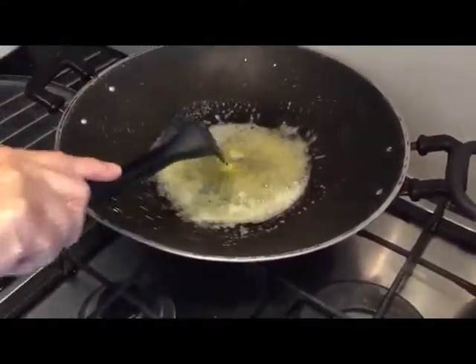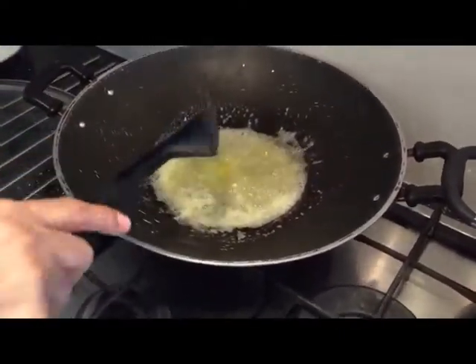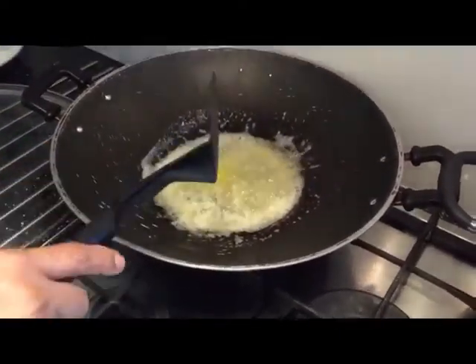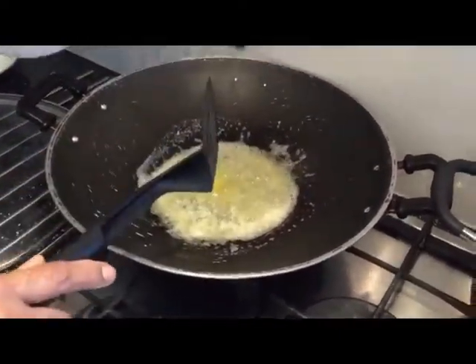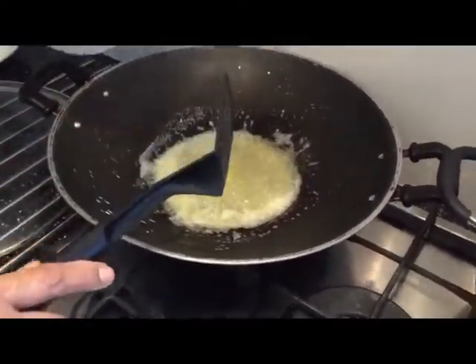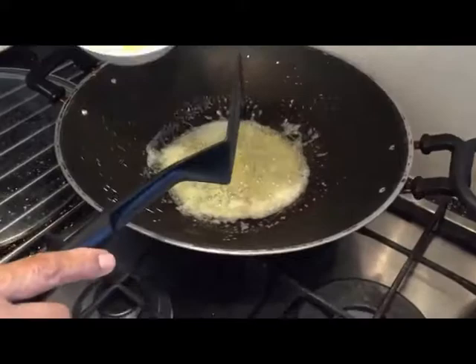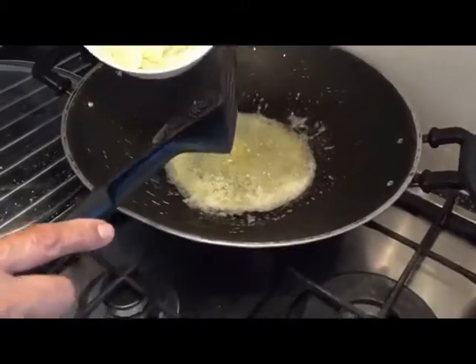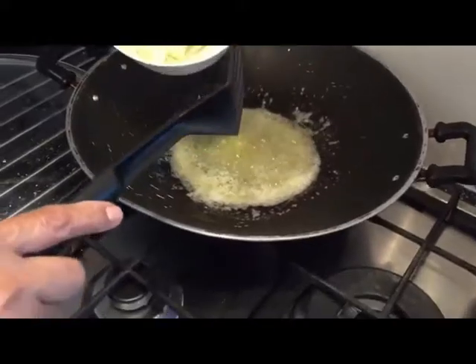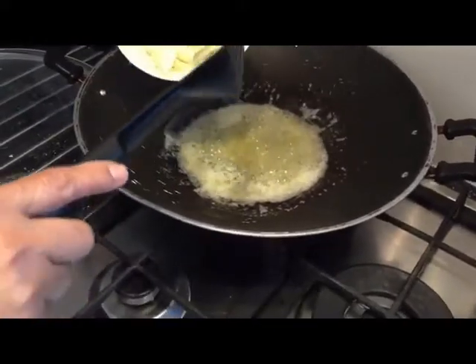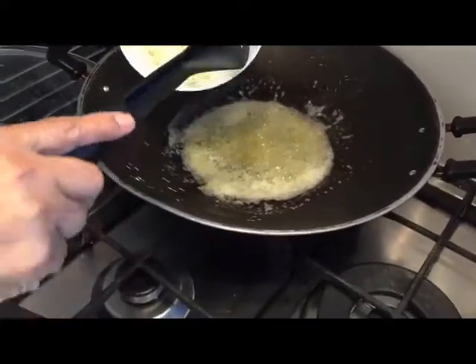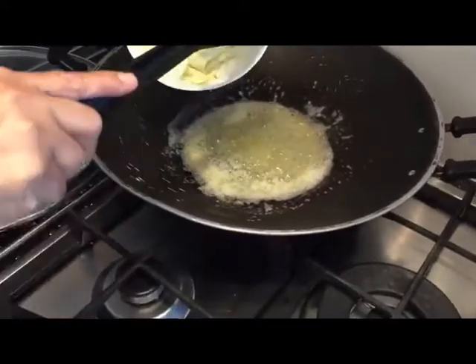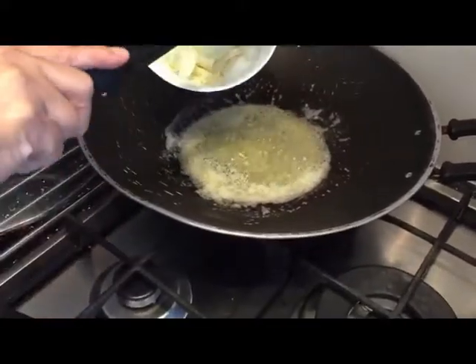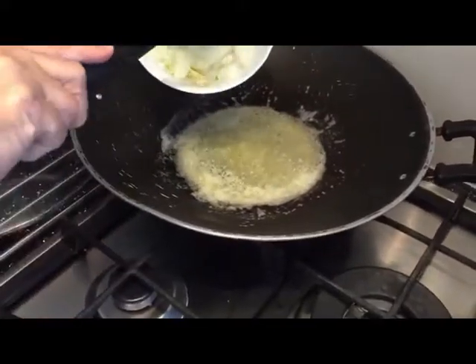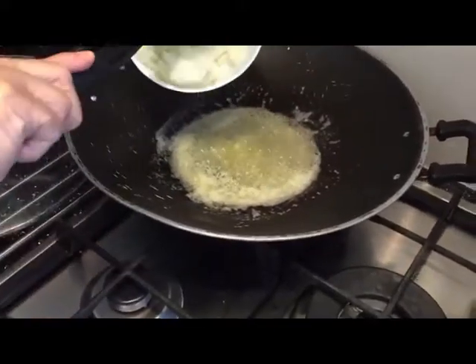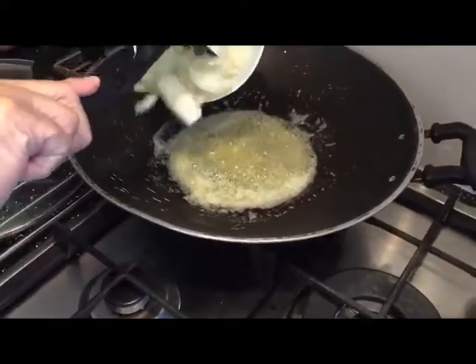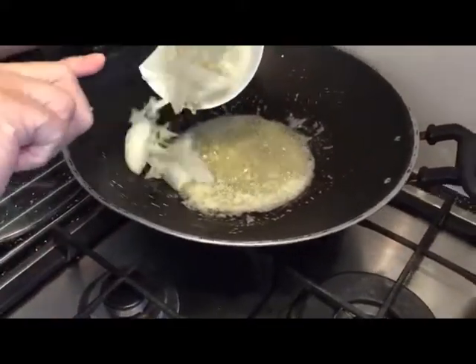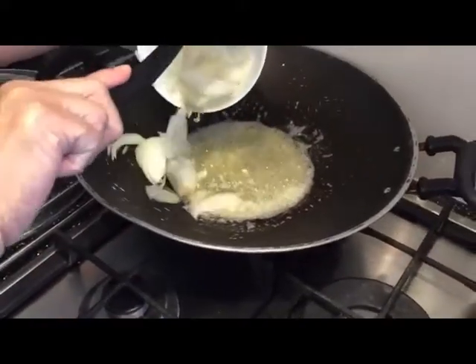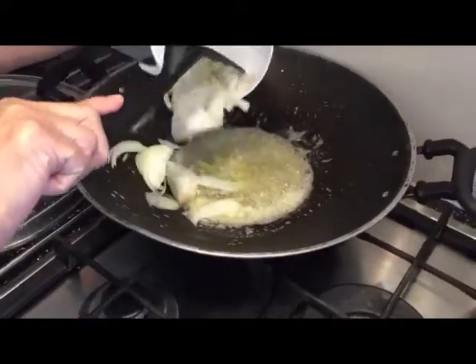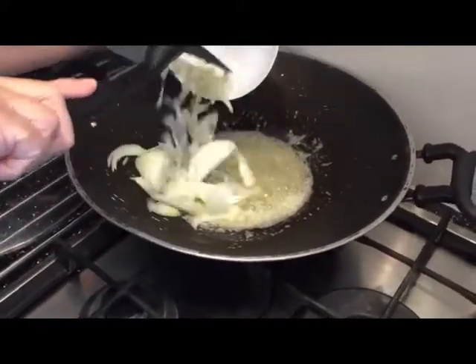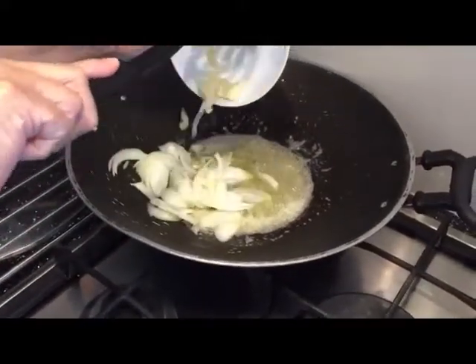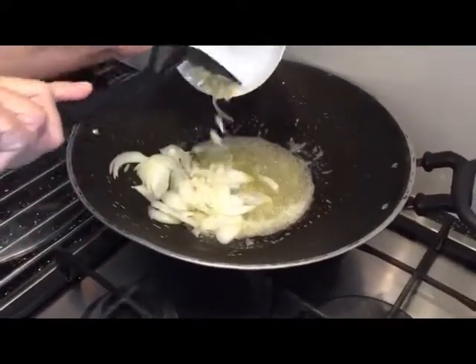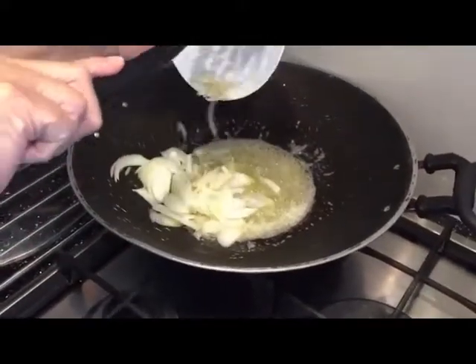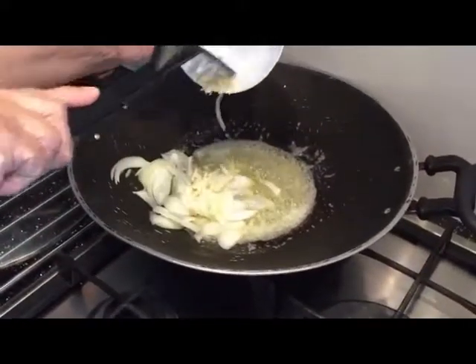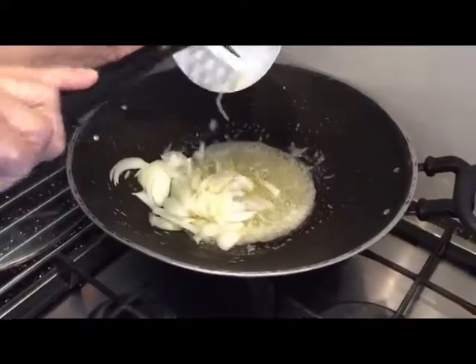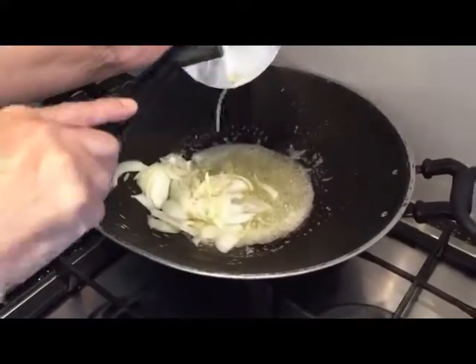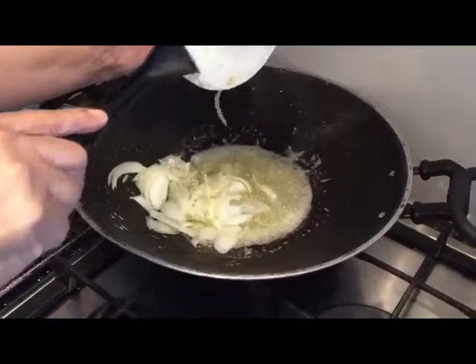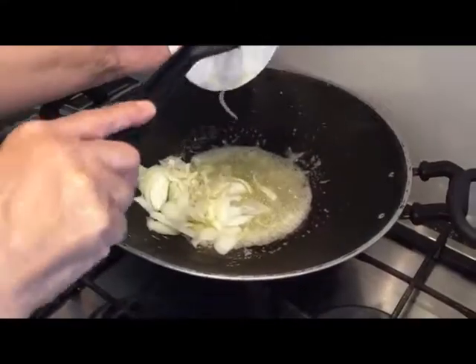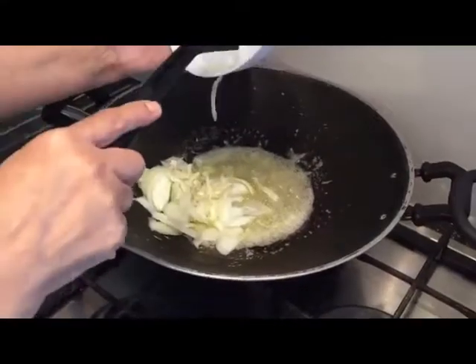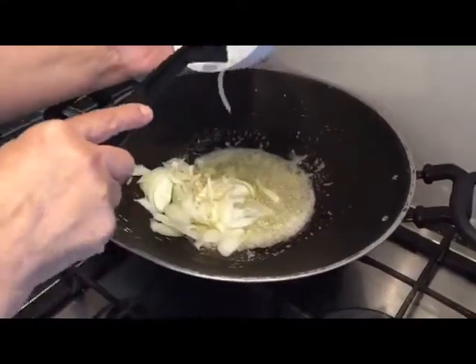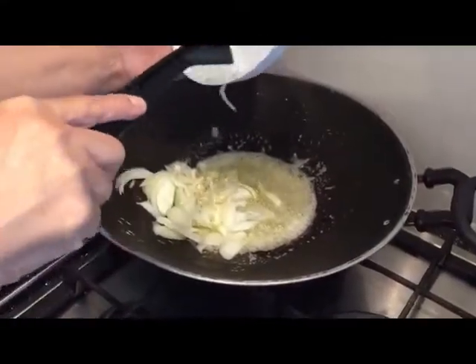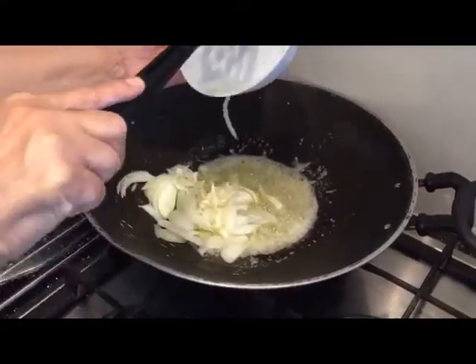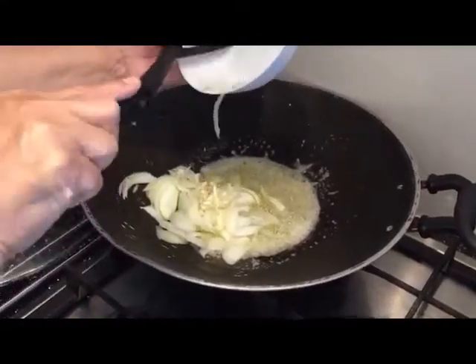I've got one onion and three cloves of garlic which go in there. I need them to get brown — not very brown, but just lightly.